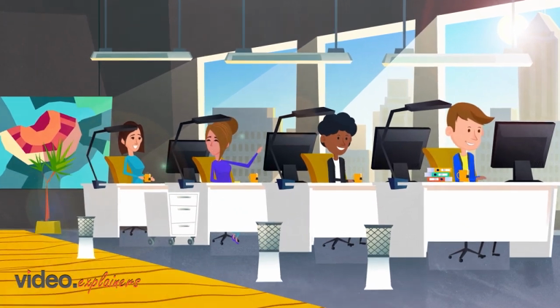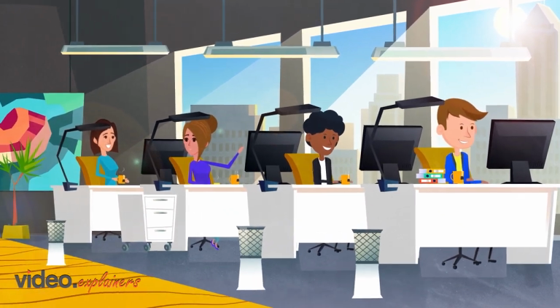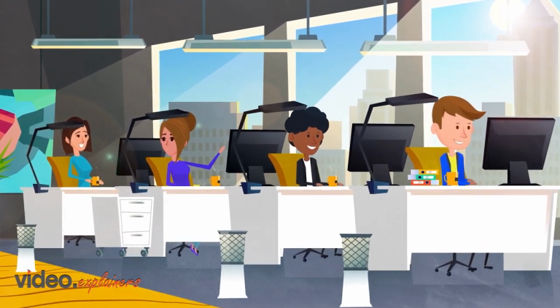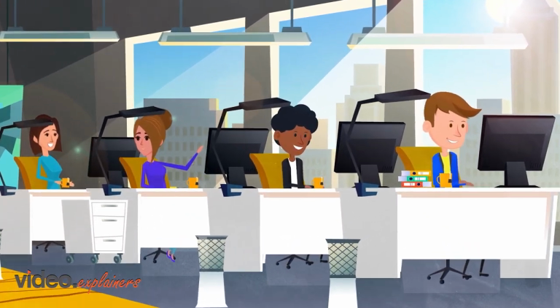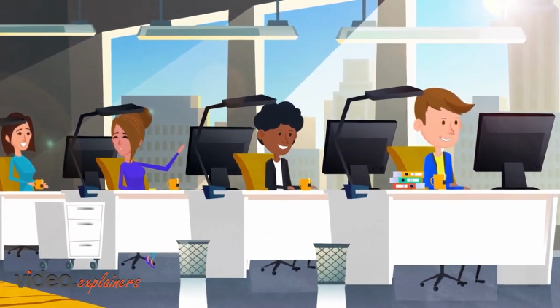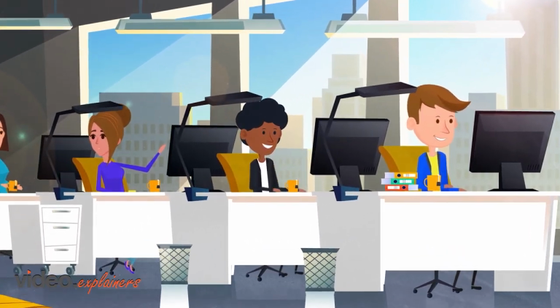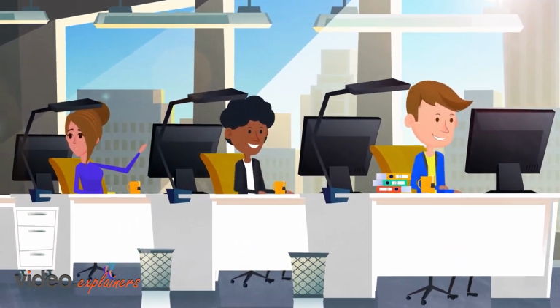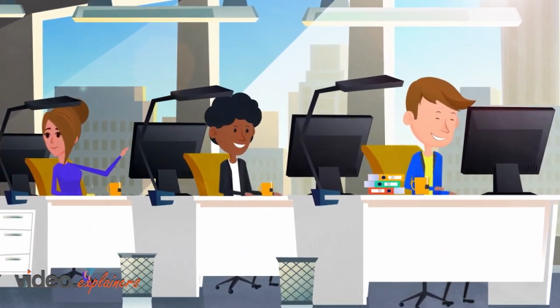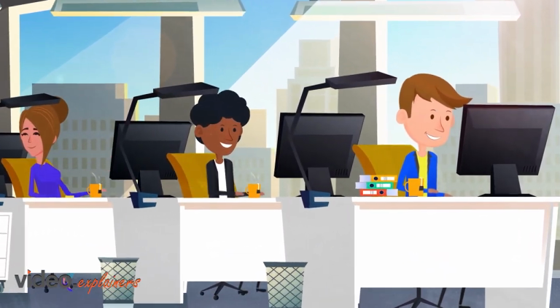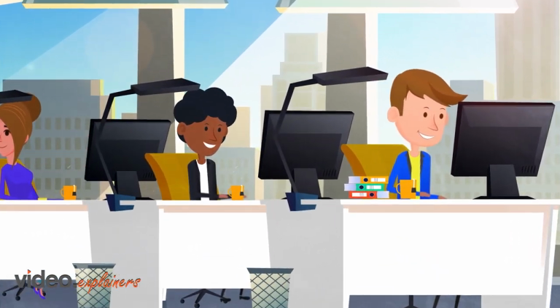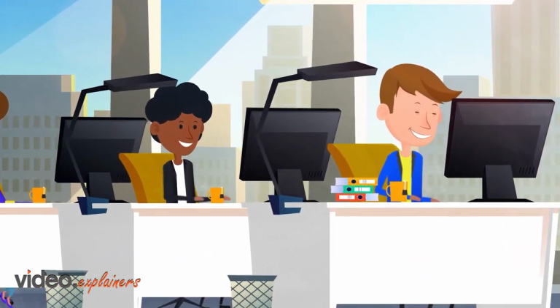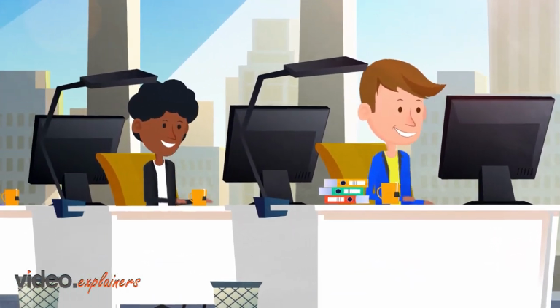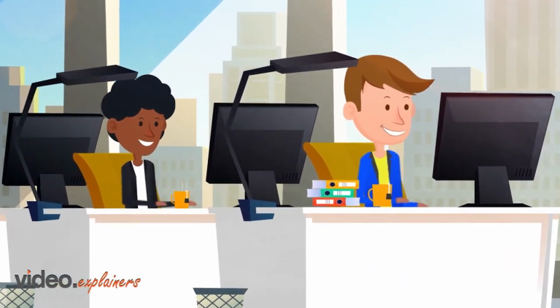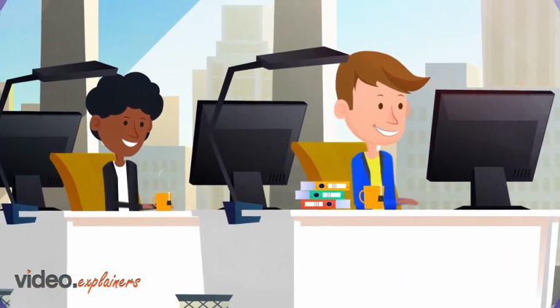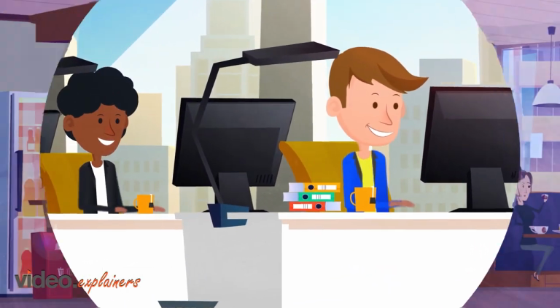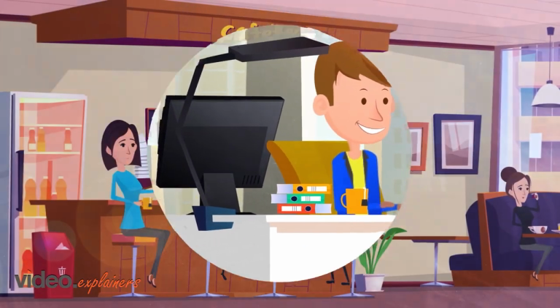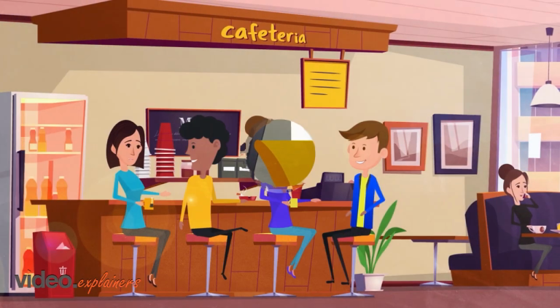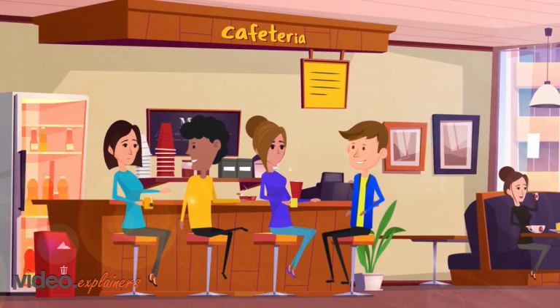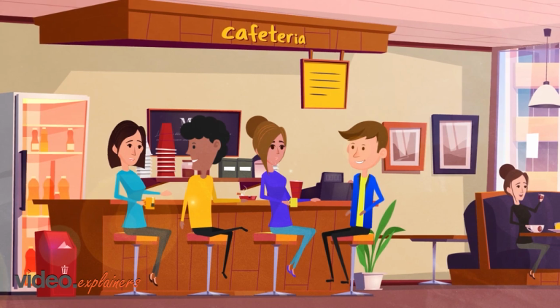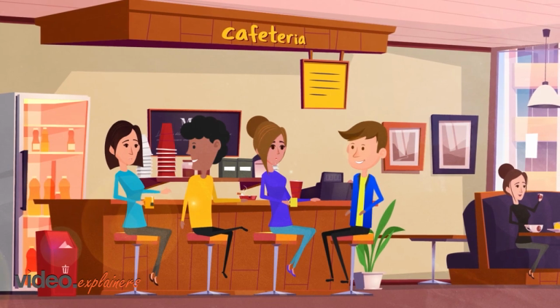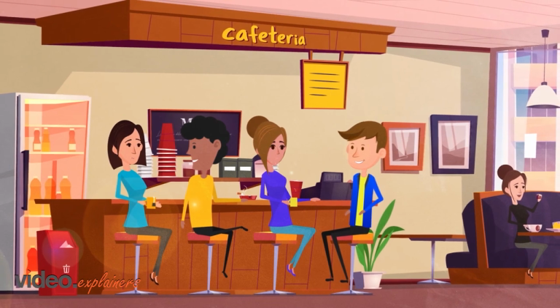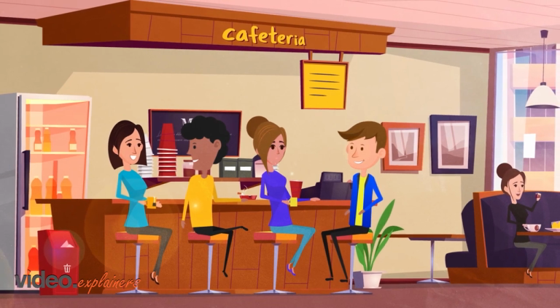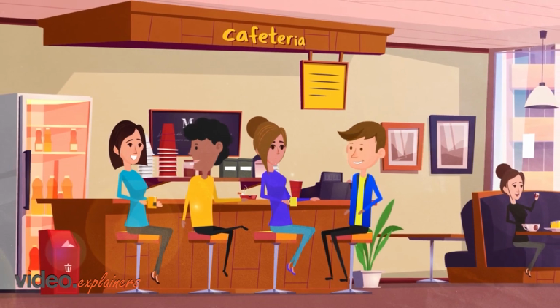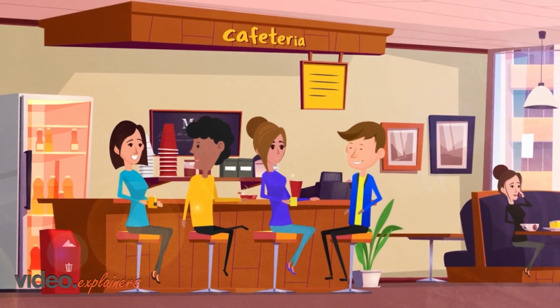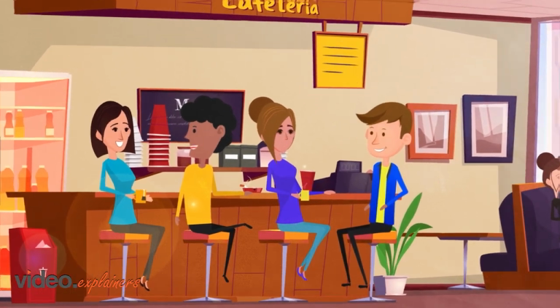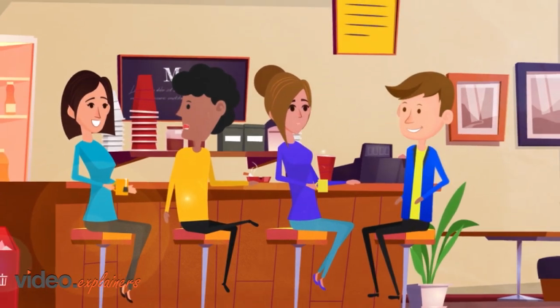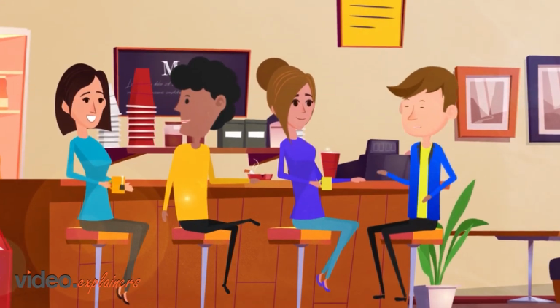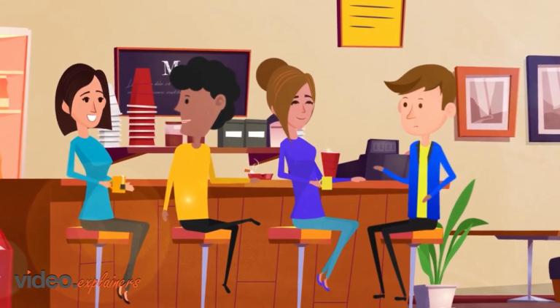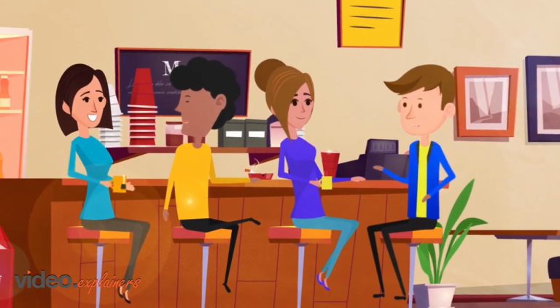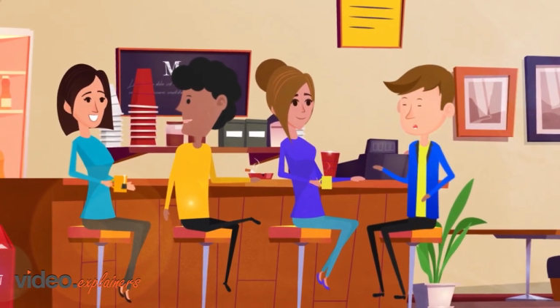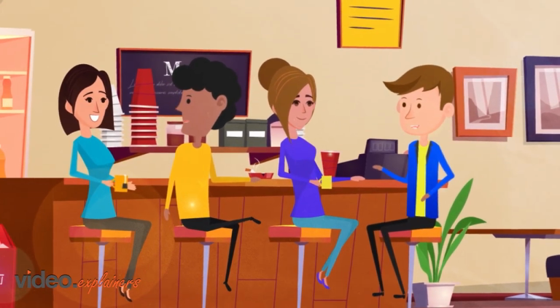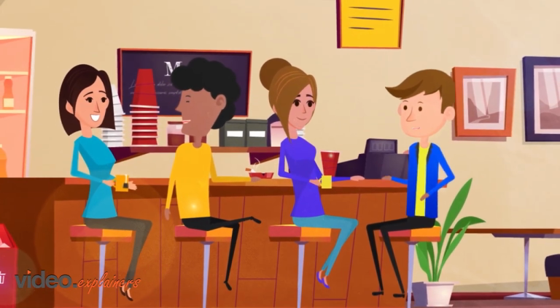Ready to make your dreams a reality? What are you waiting for? Join Chris and start your global journey with Expat U today!